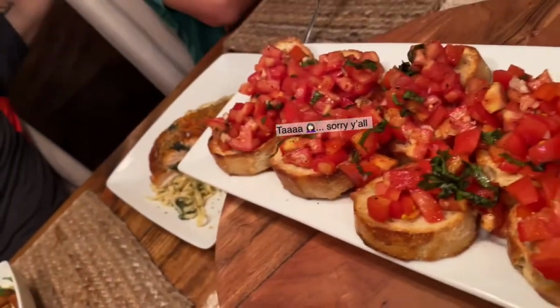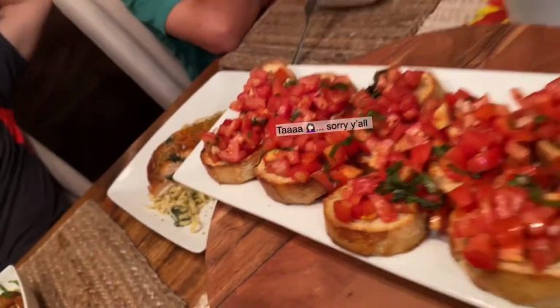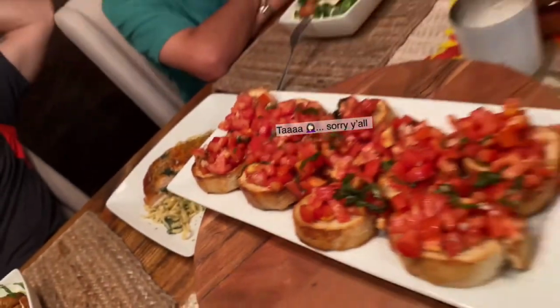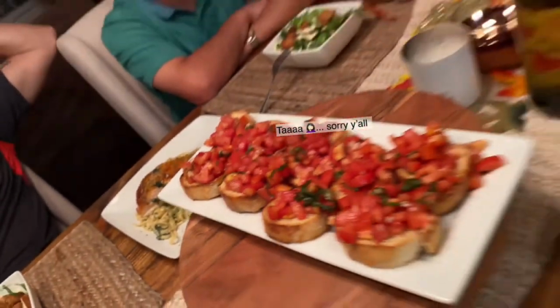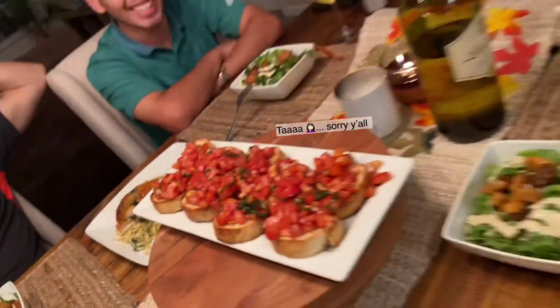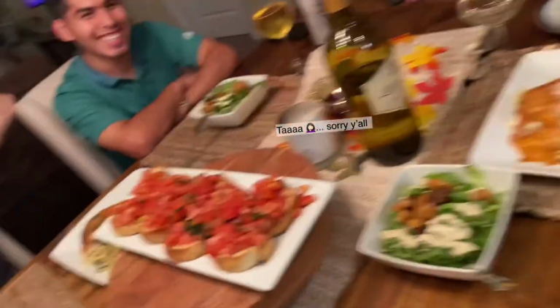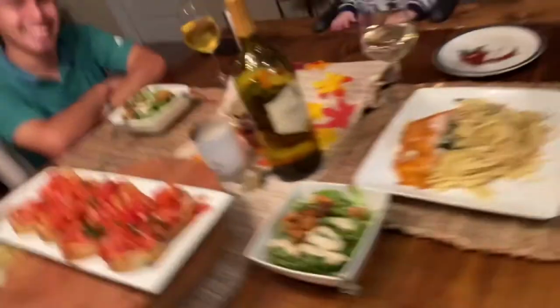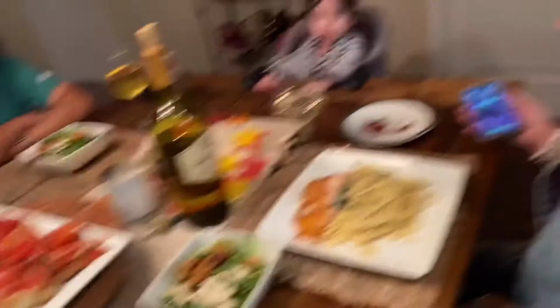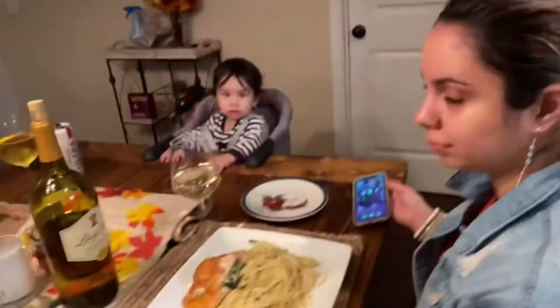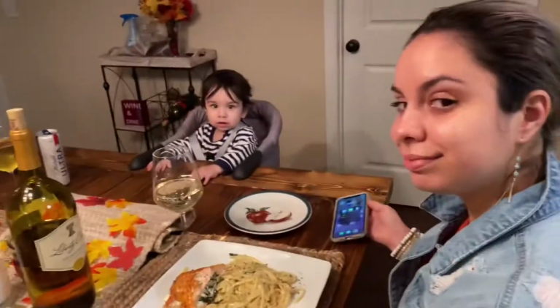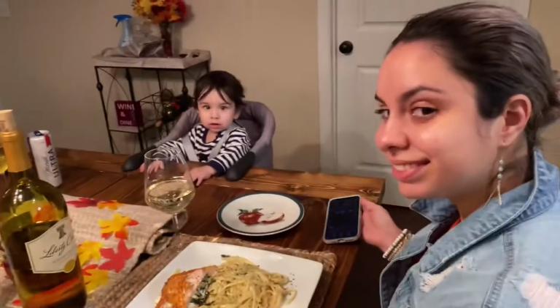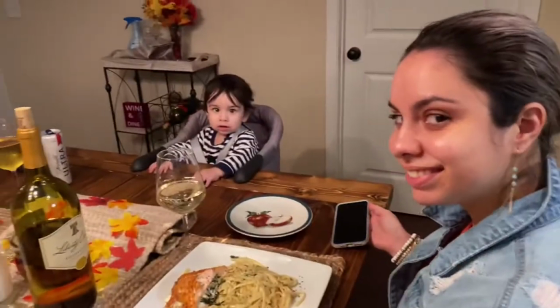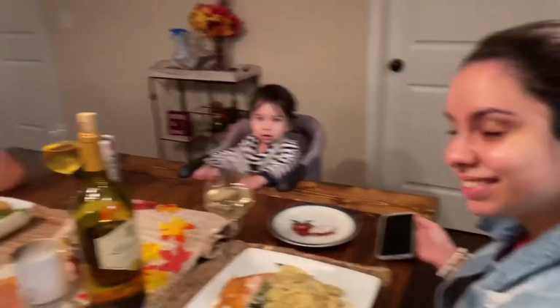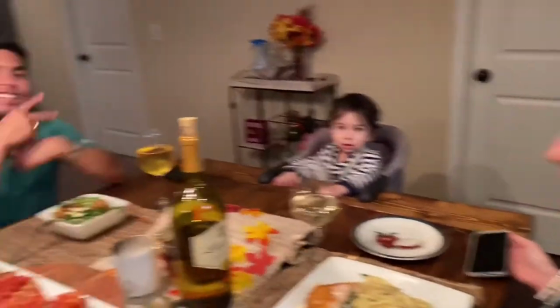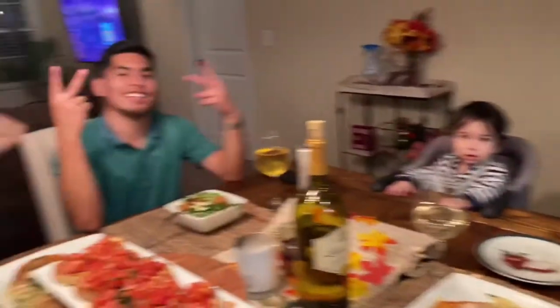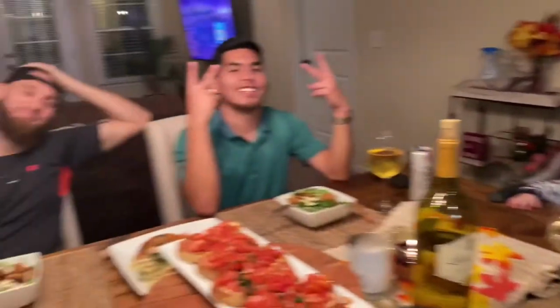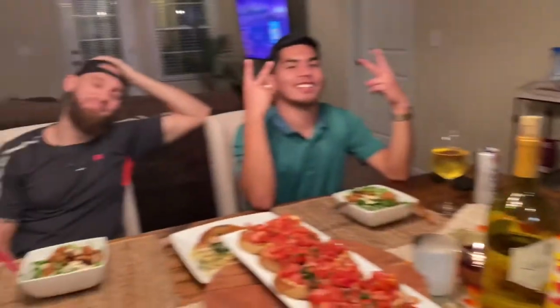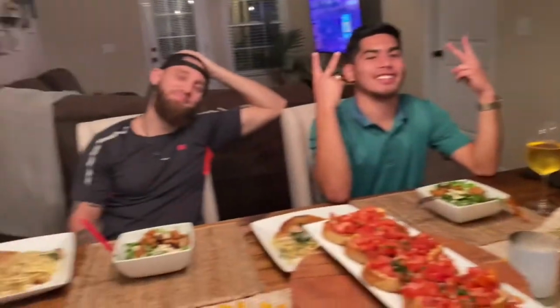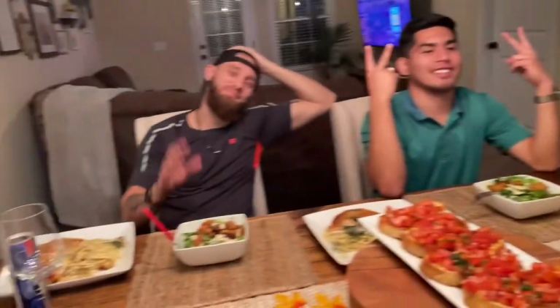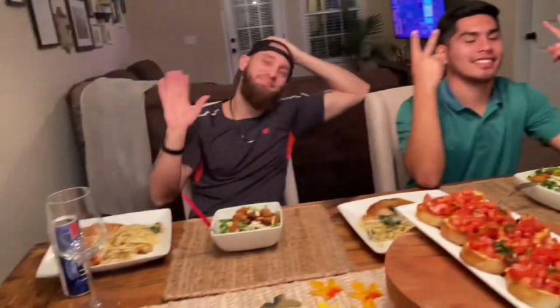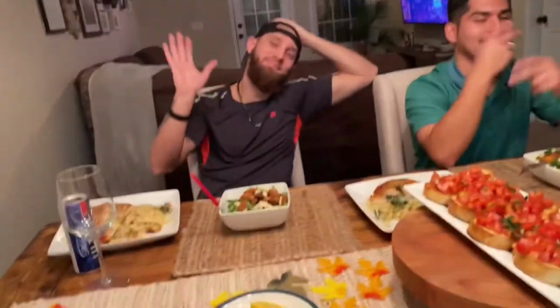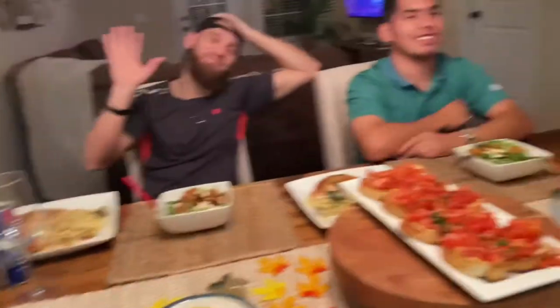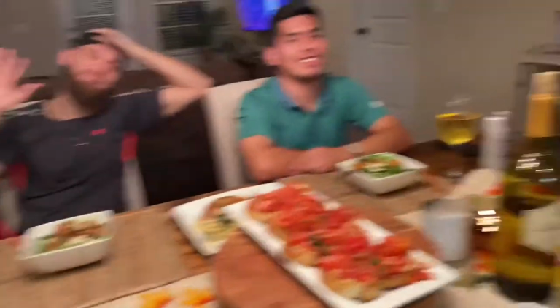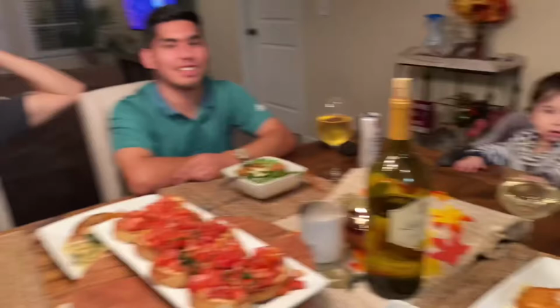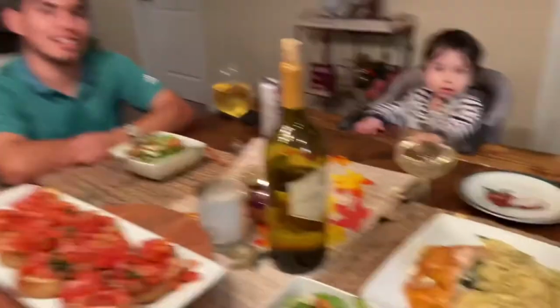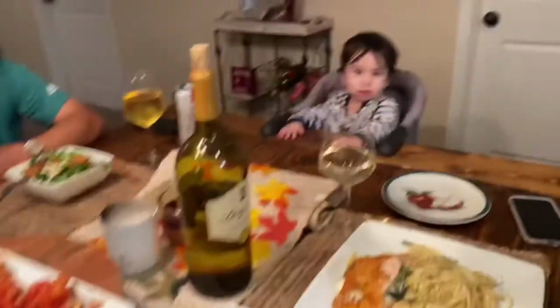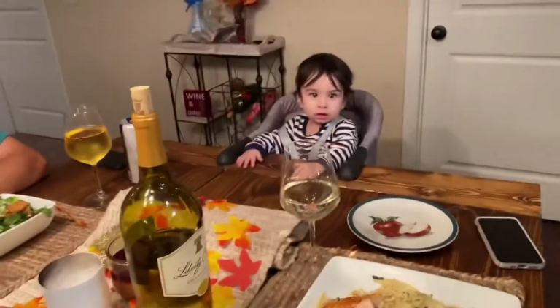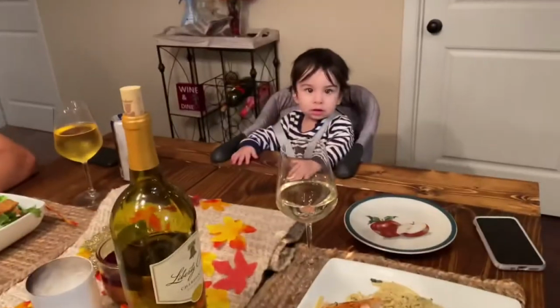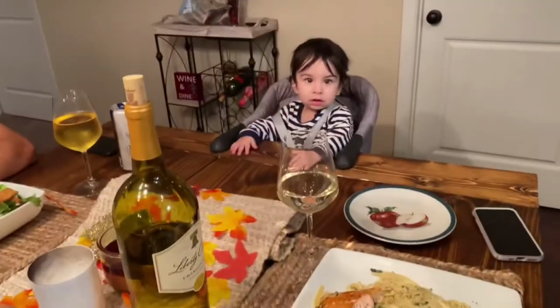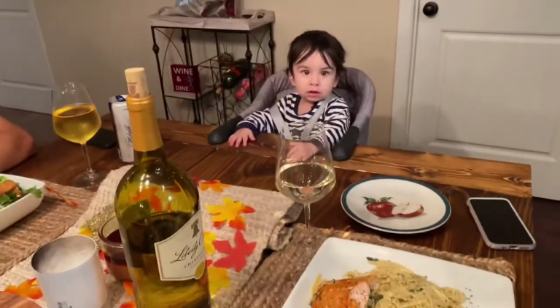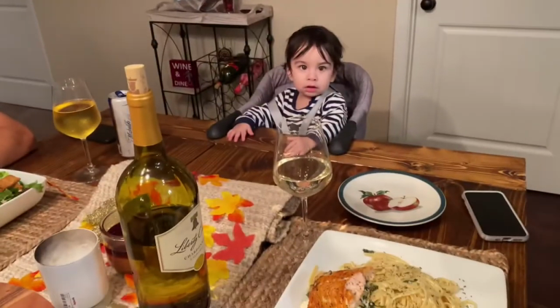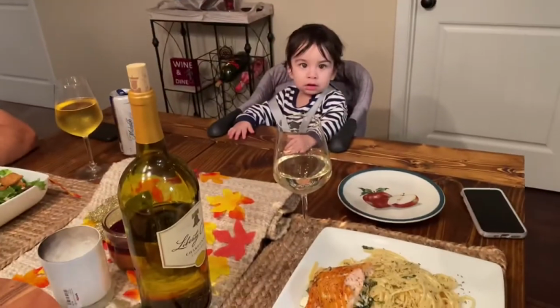These are my friends. Welcome to my YouTube channel, guys. Thank you, Christian.